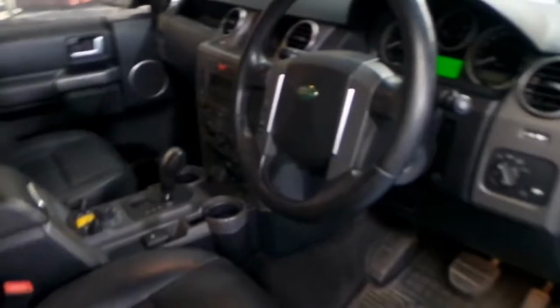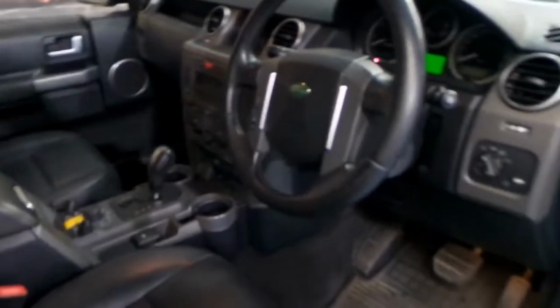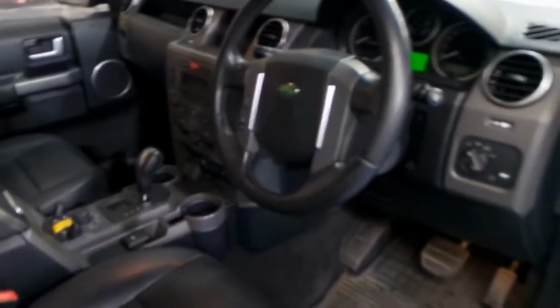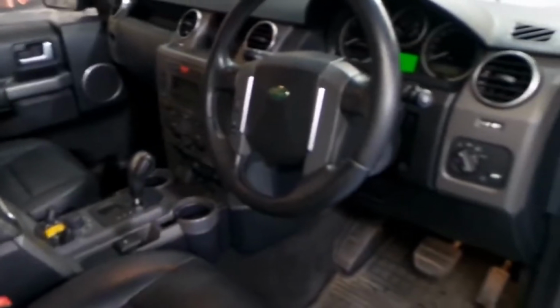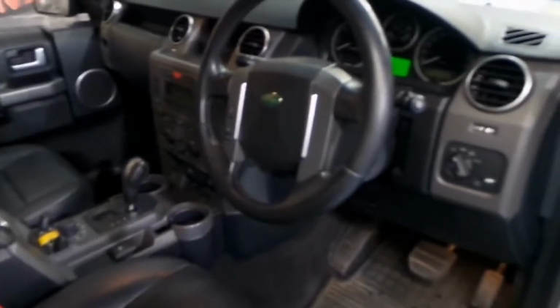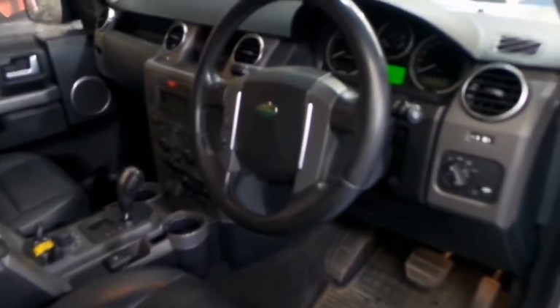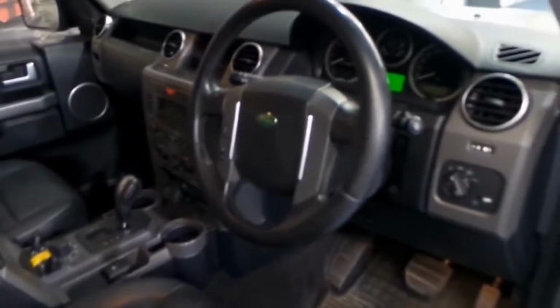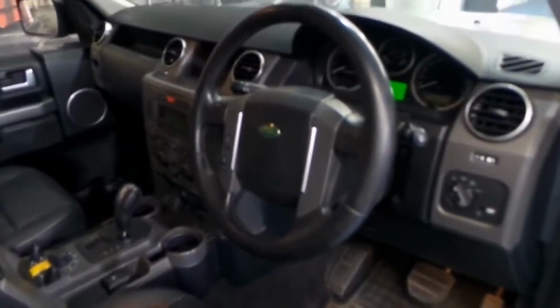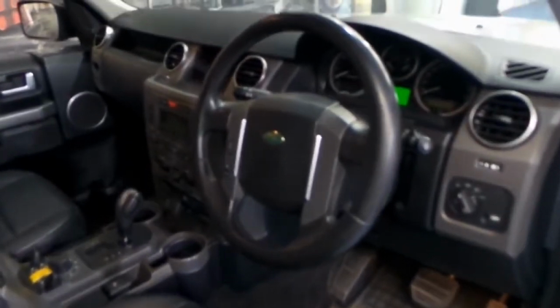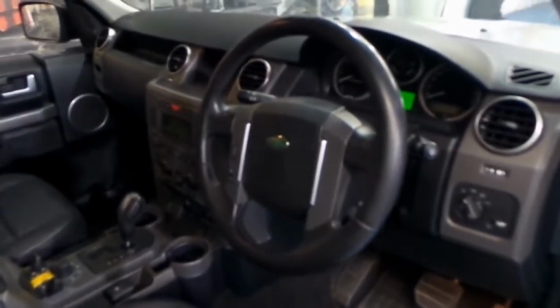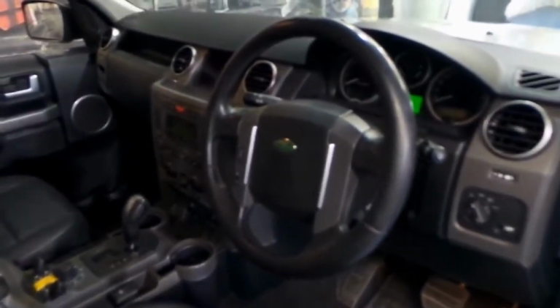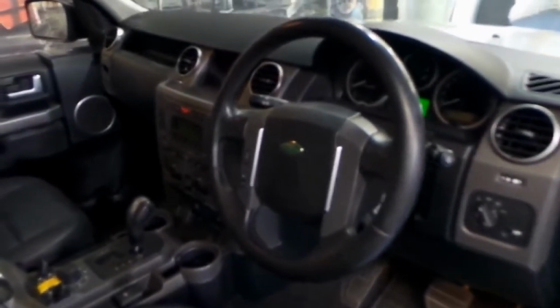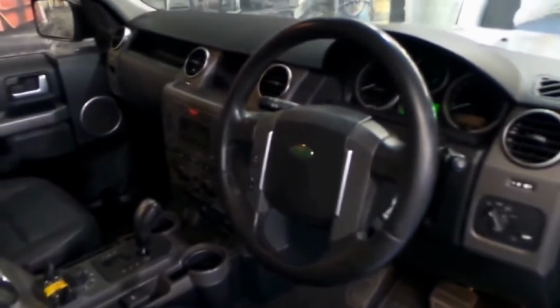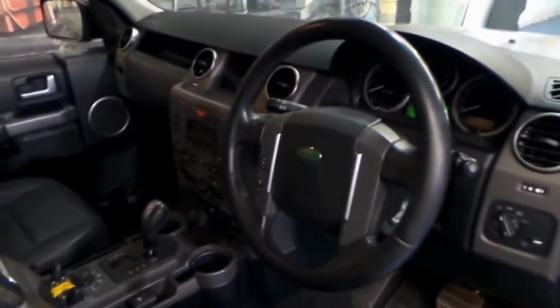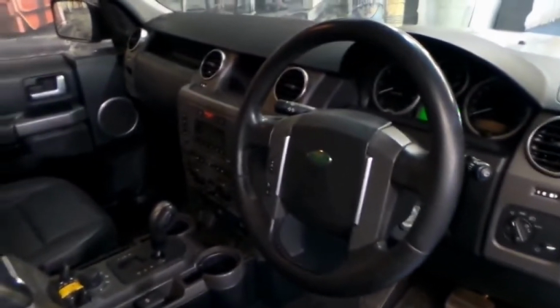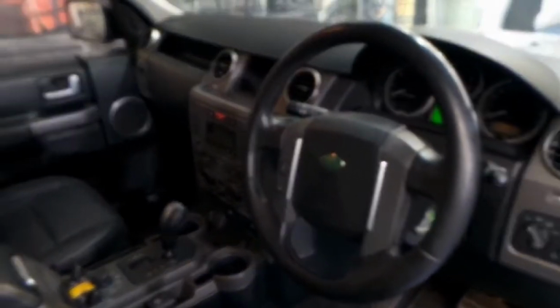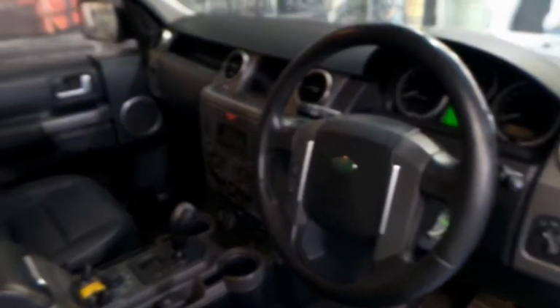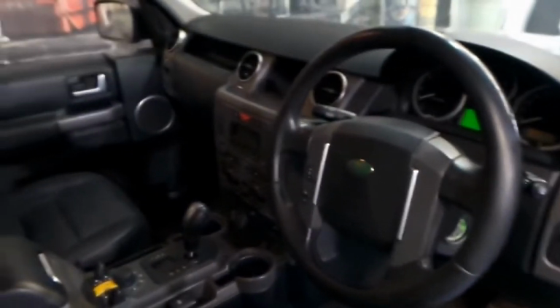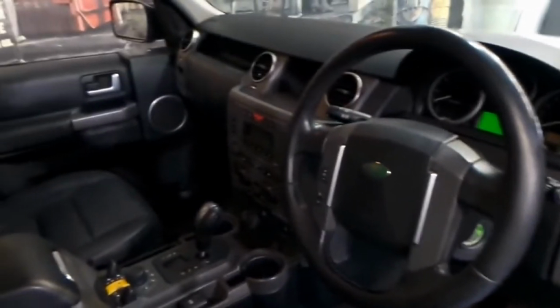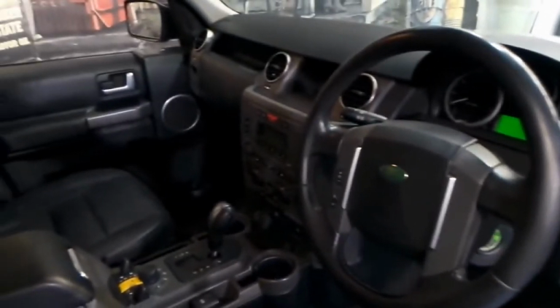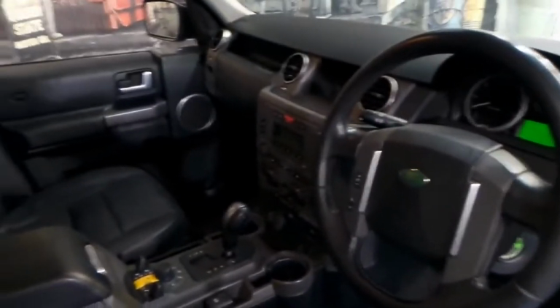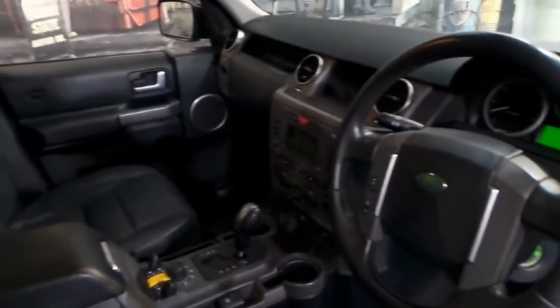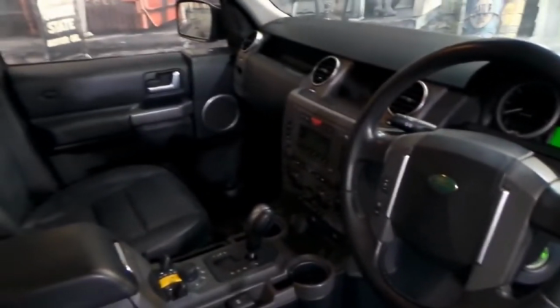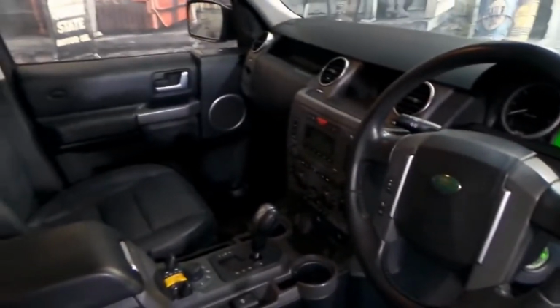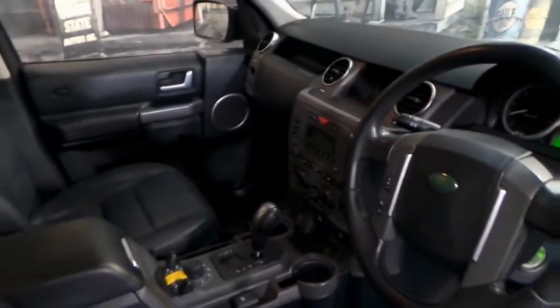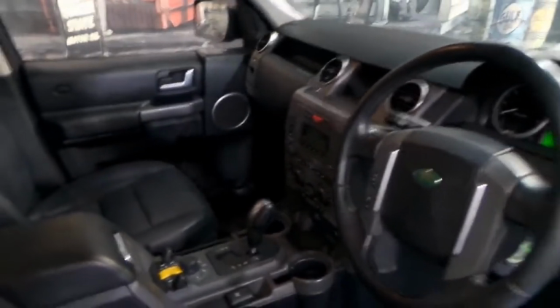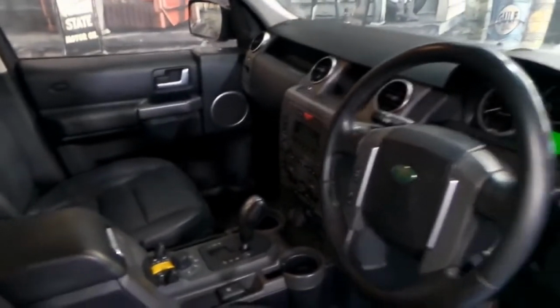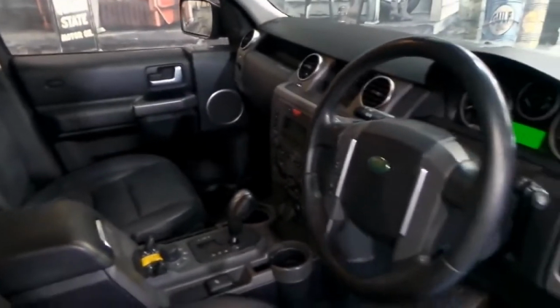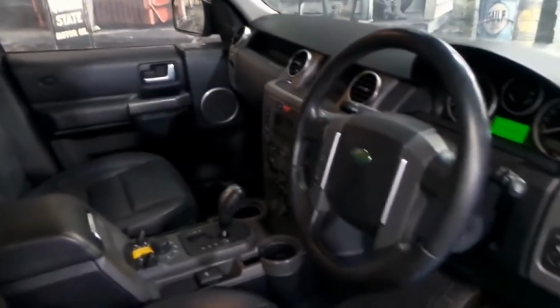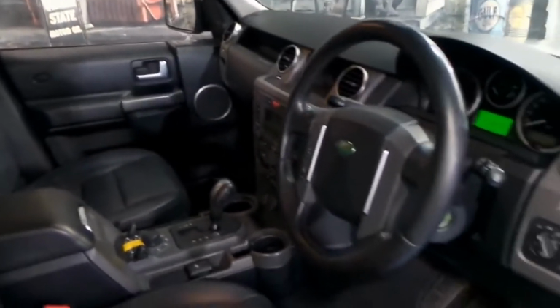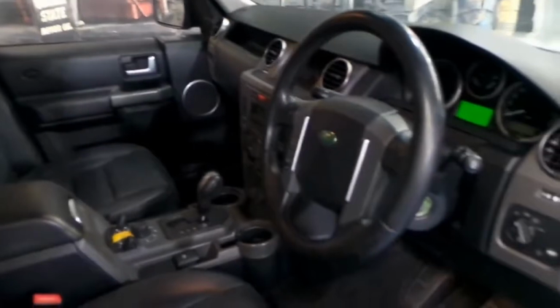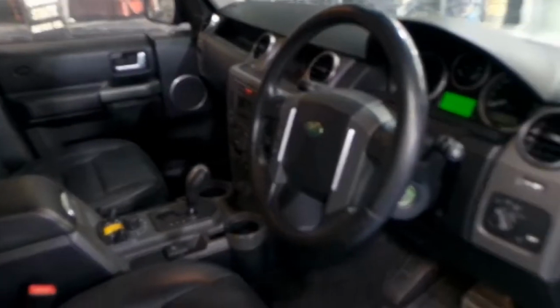We've been lucky enough to get two very nice Discovery 3s over the past few weeks. We just sold the other one.